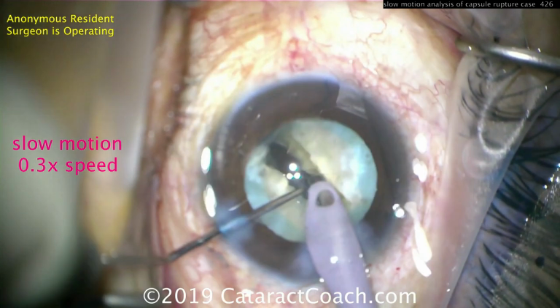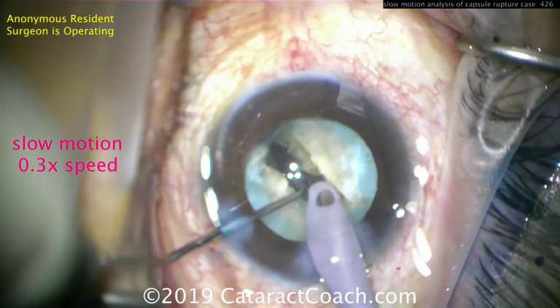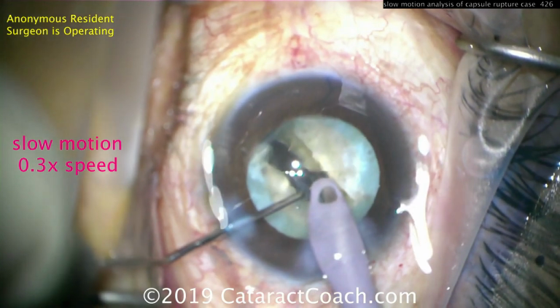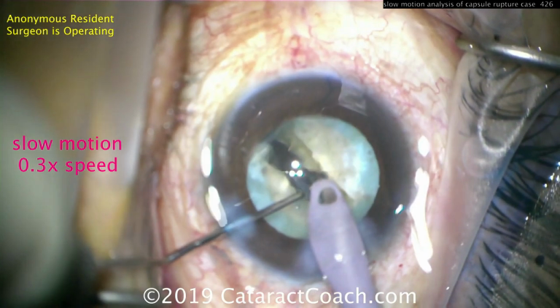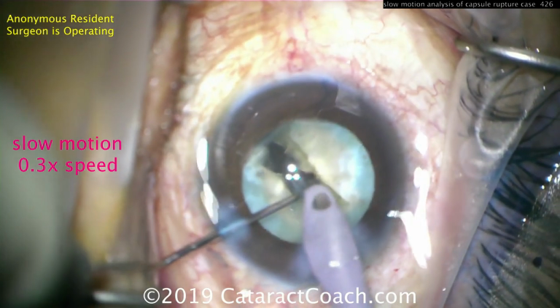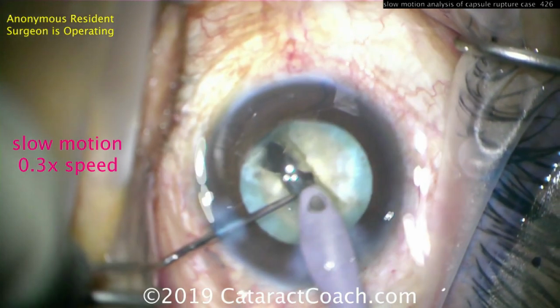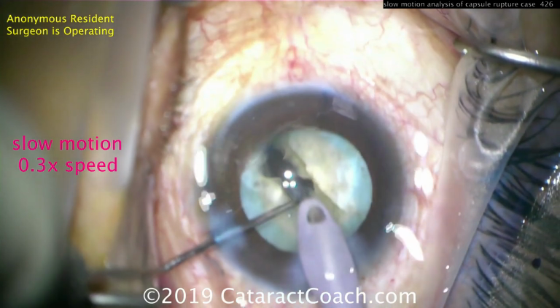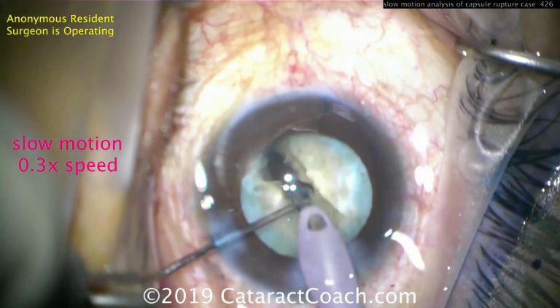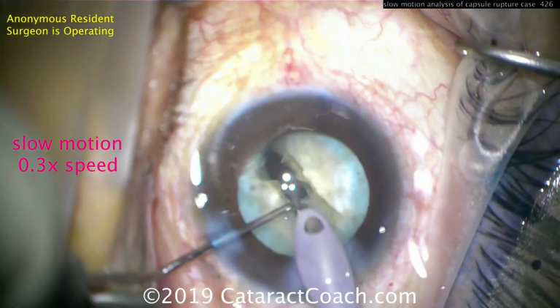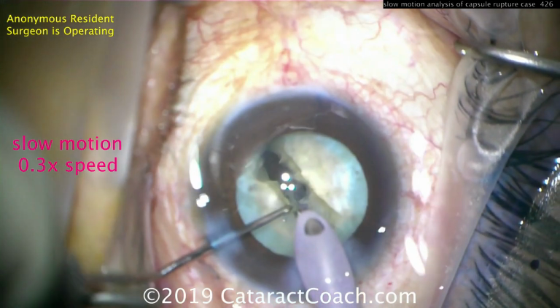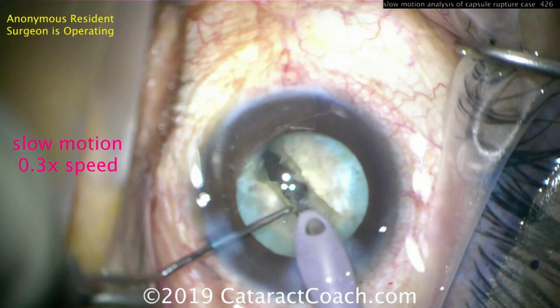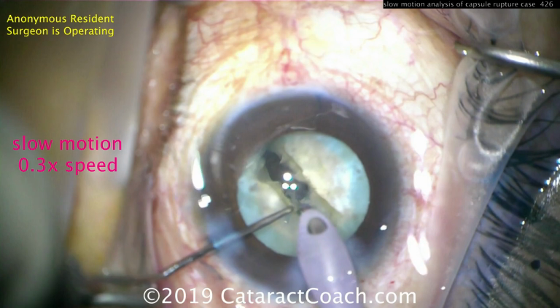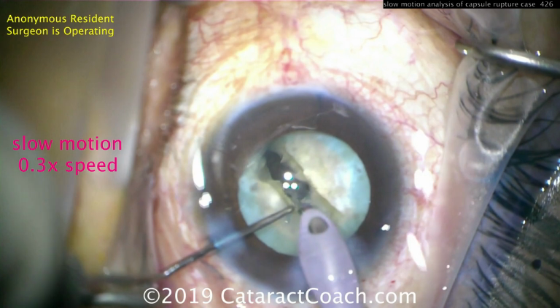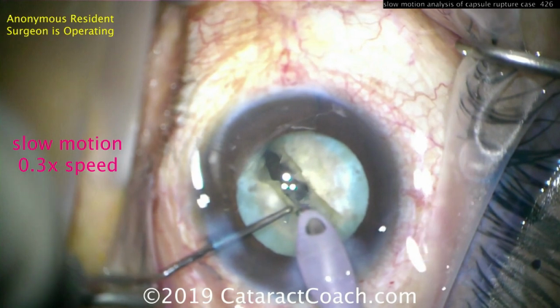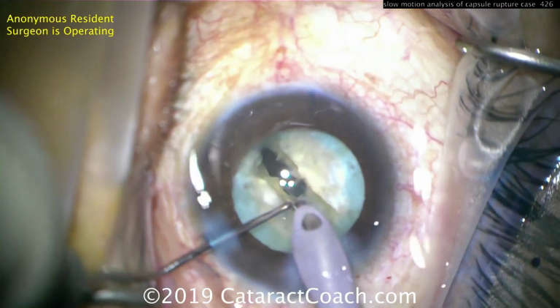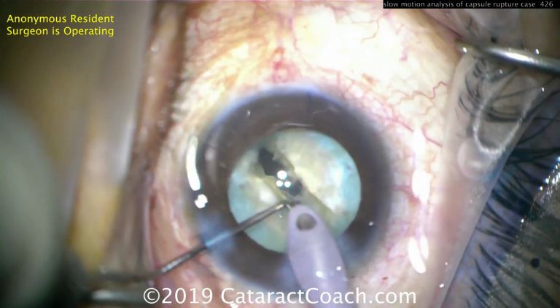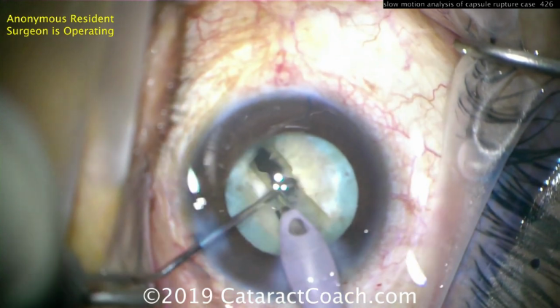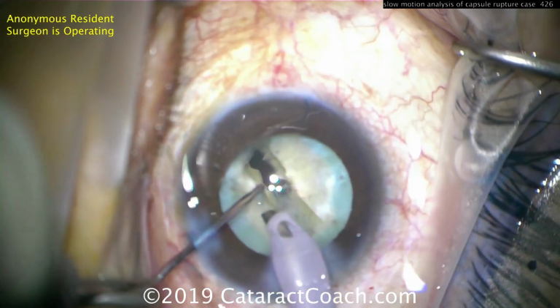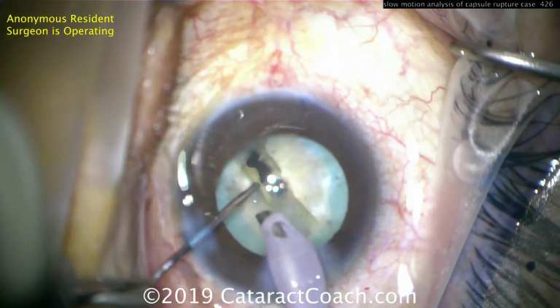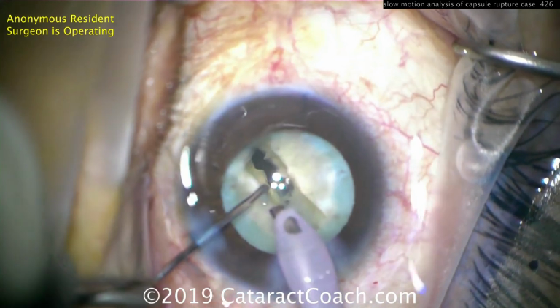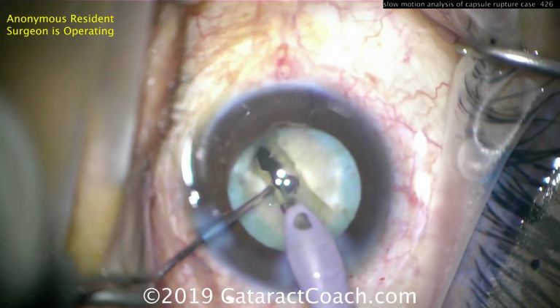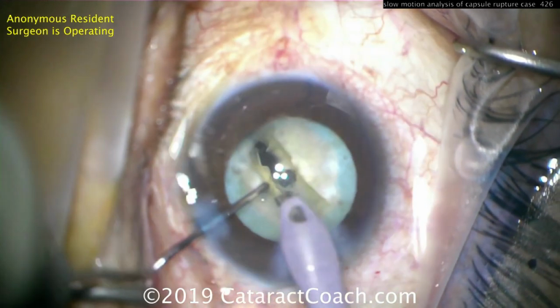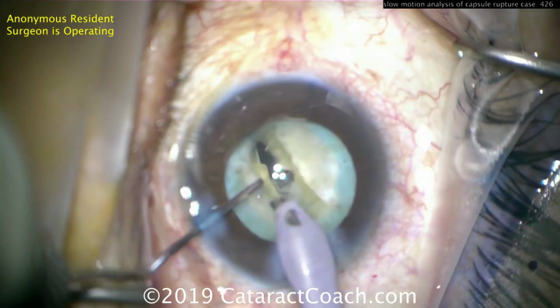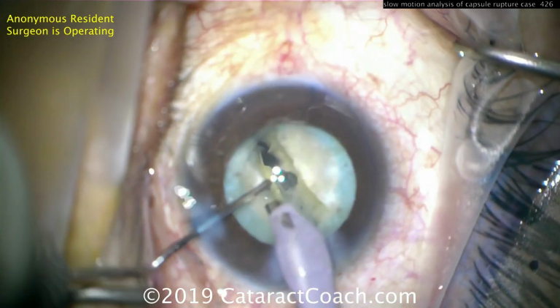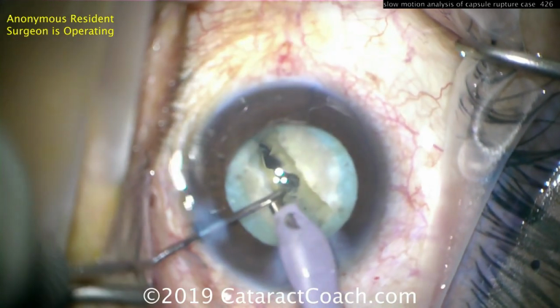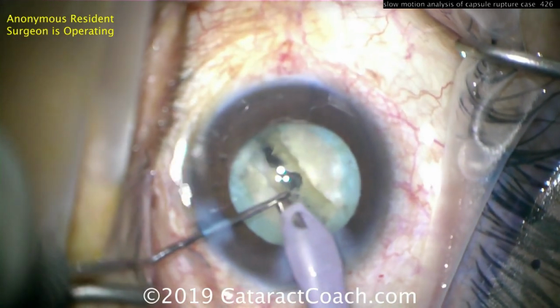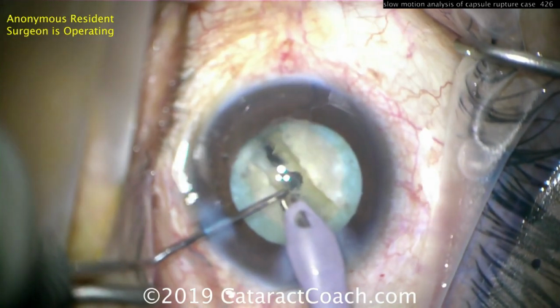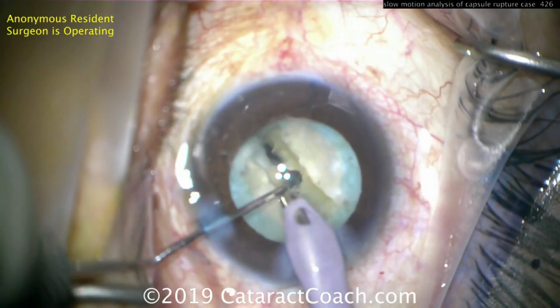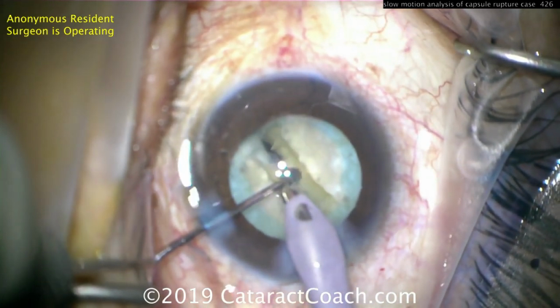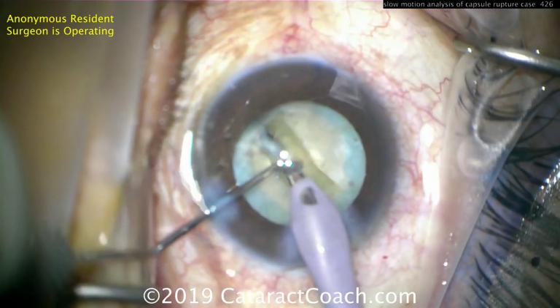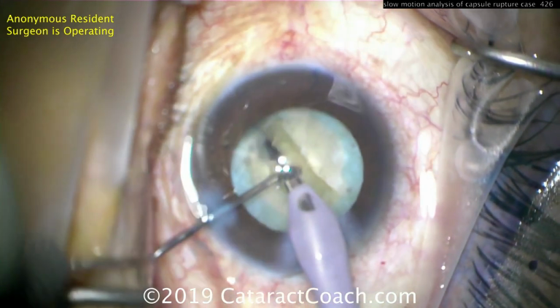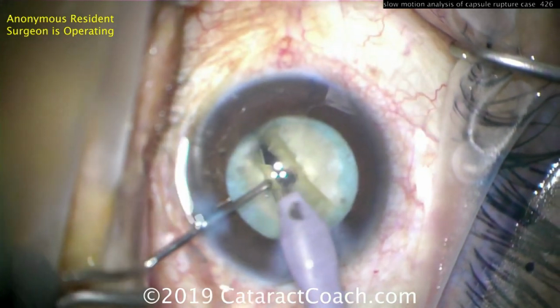This was a difficult case — we had to perform an extra capsular procedure and place an anterior chamber lens in the eye. Important lesson learned: figuring out exactly where and when the capsule gets violated. Thanks for watching.